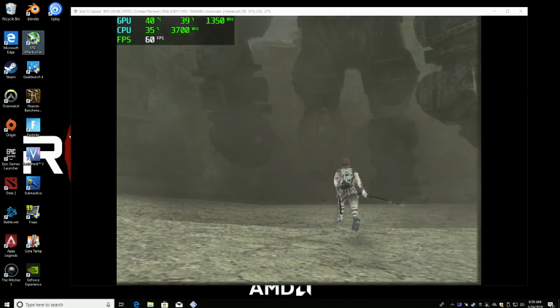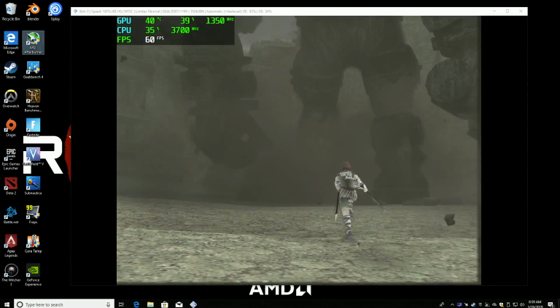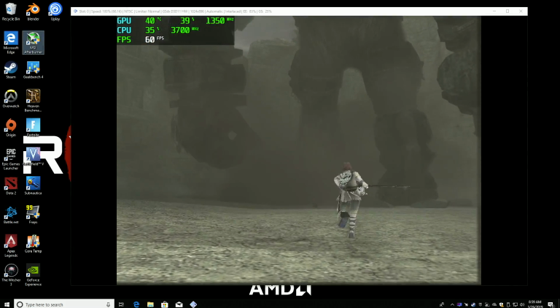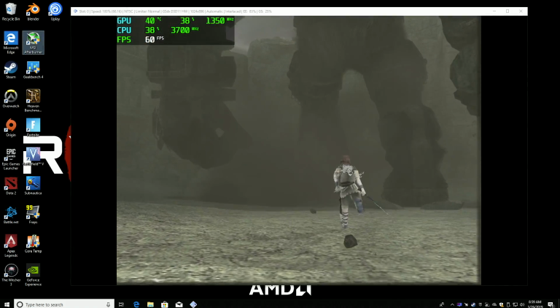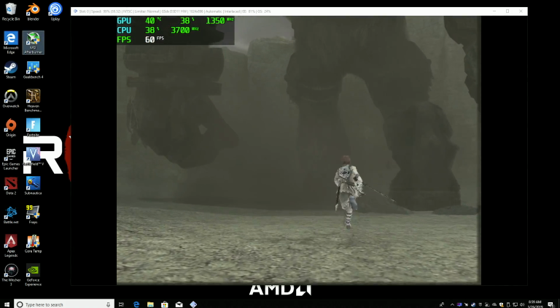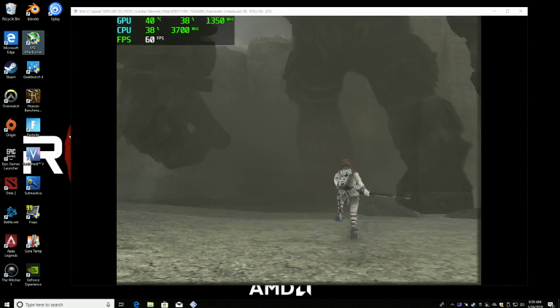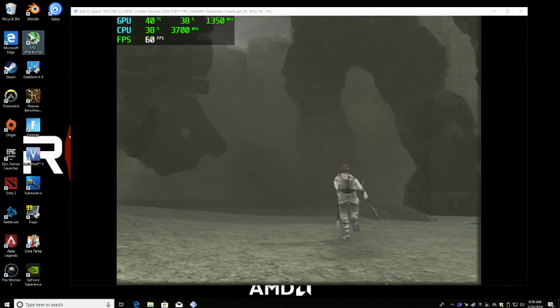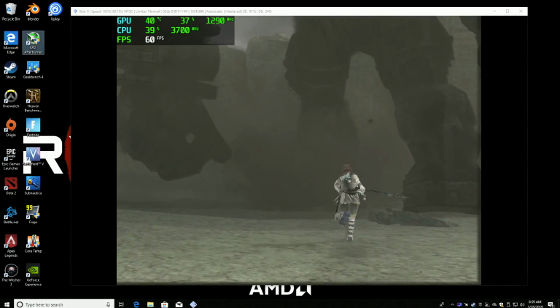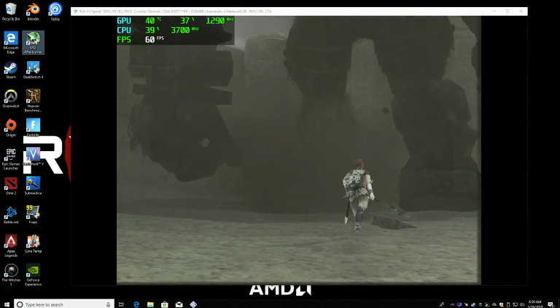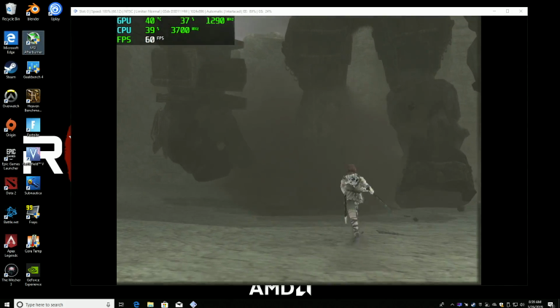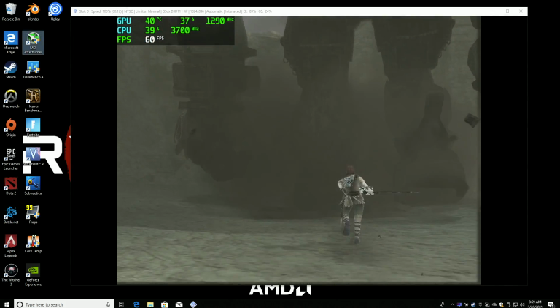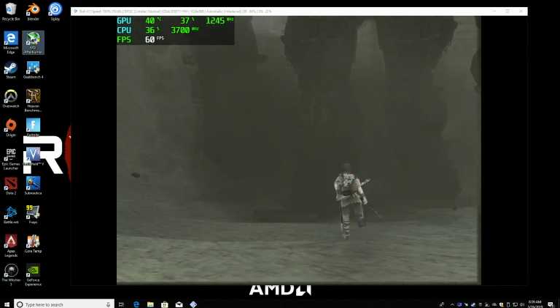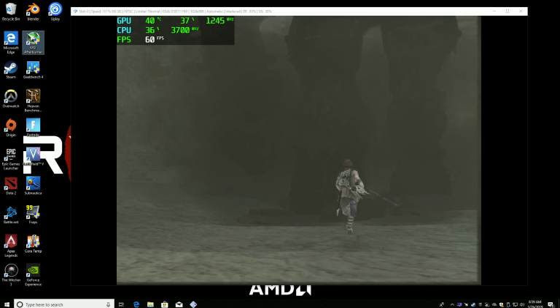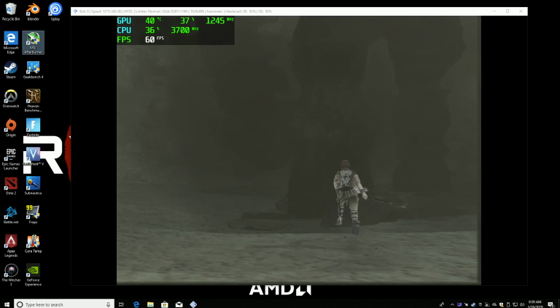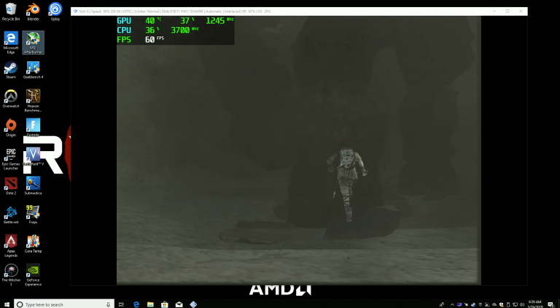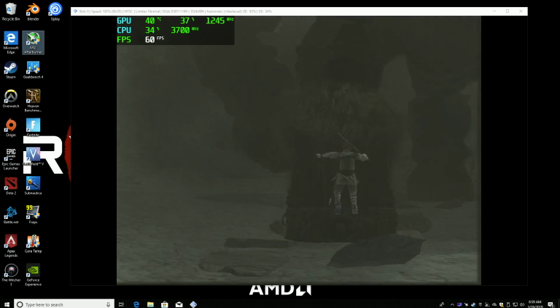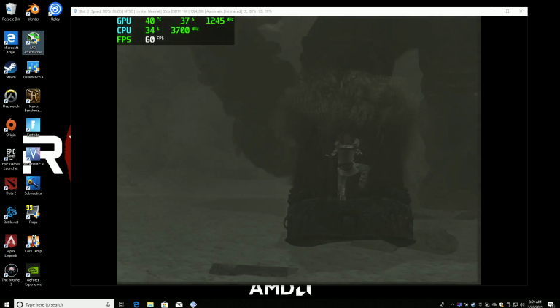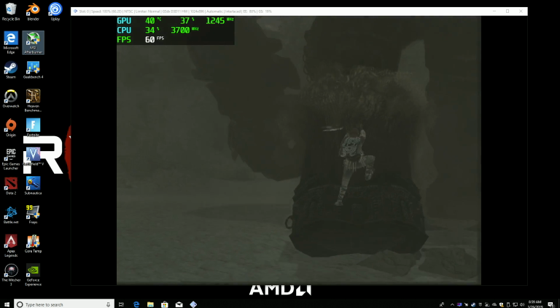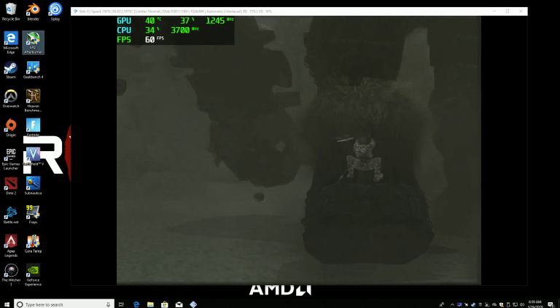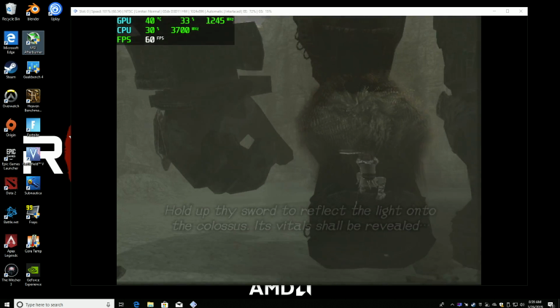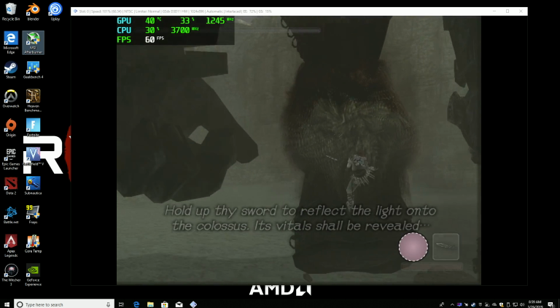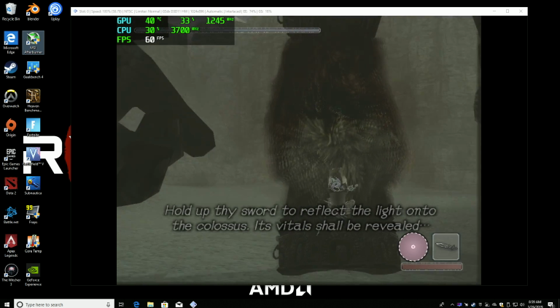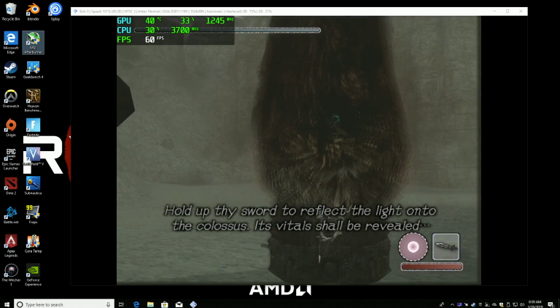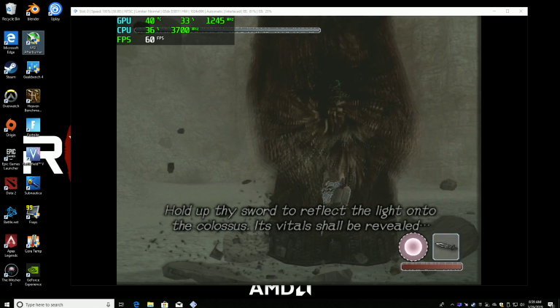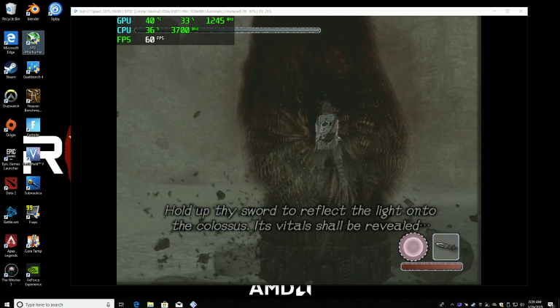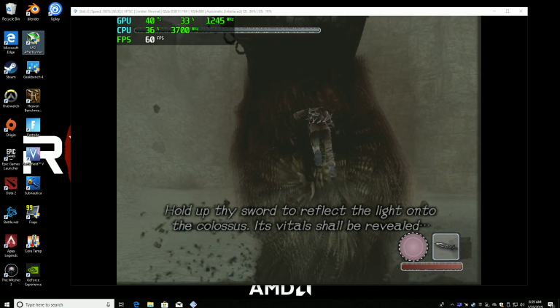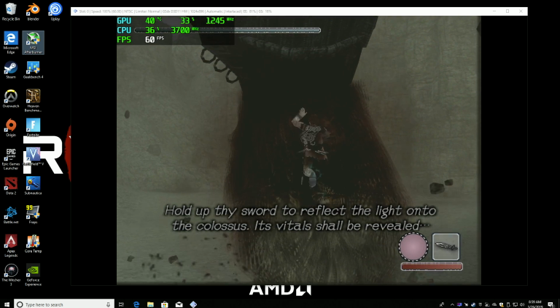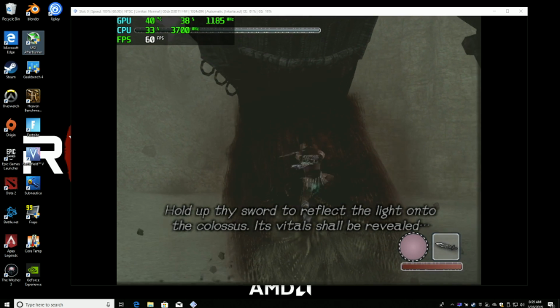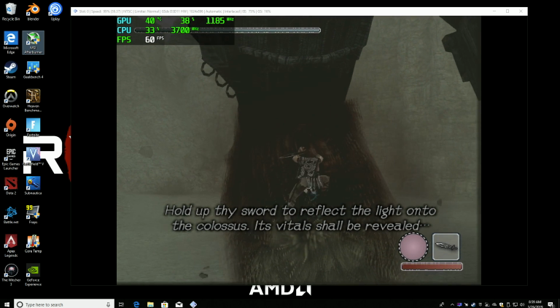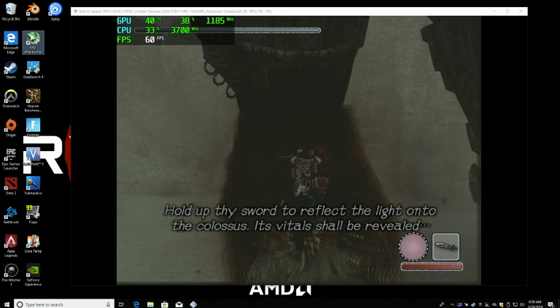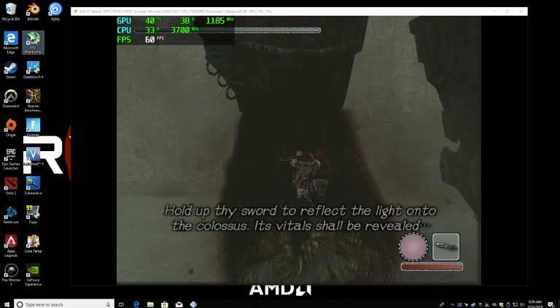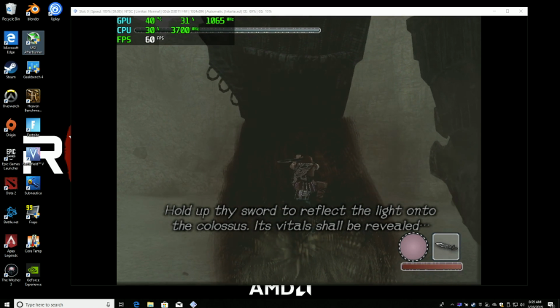This is Shadow of the Colossus using the same PCSX2 emulator at 720p. It performs much better than I thought it would on this system.